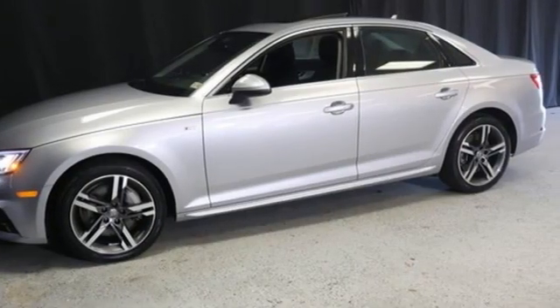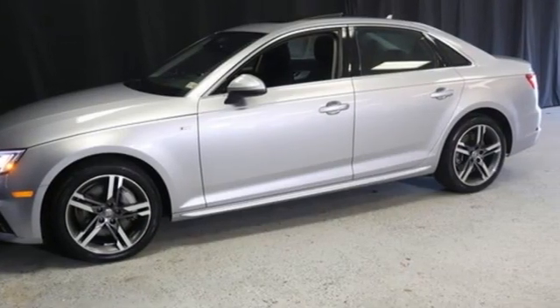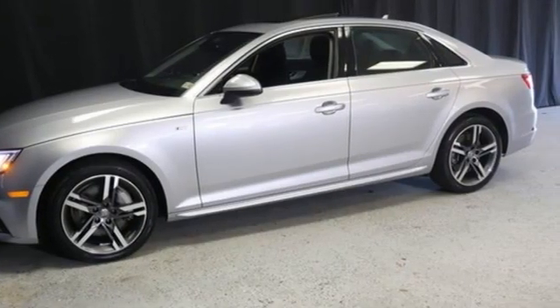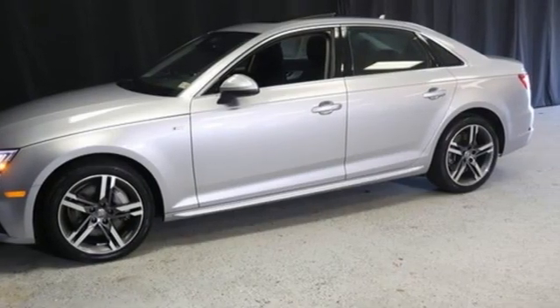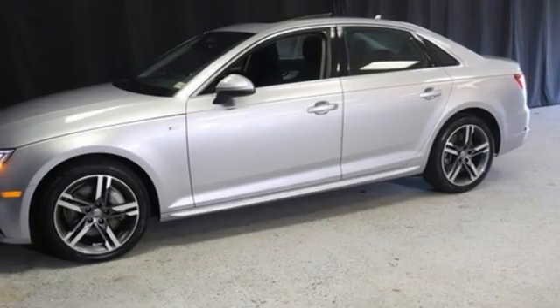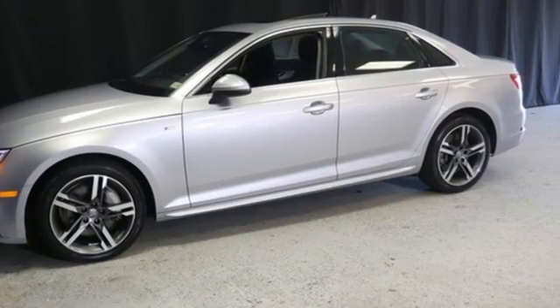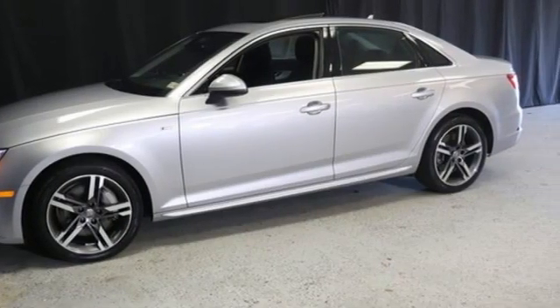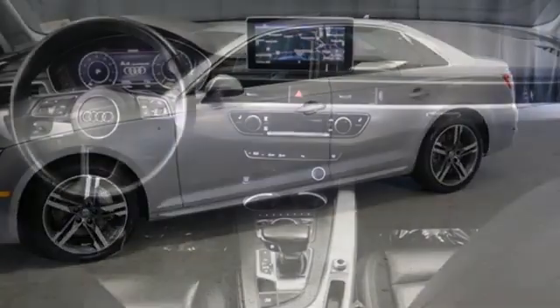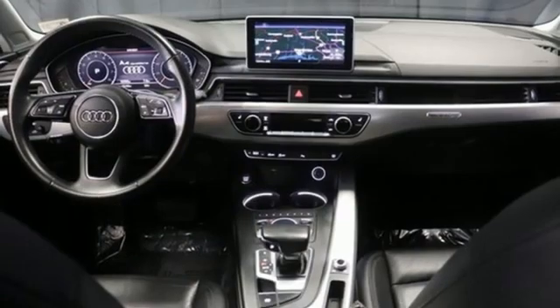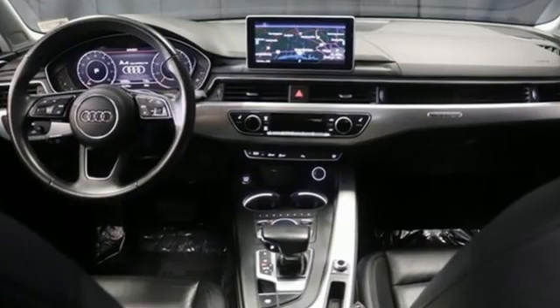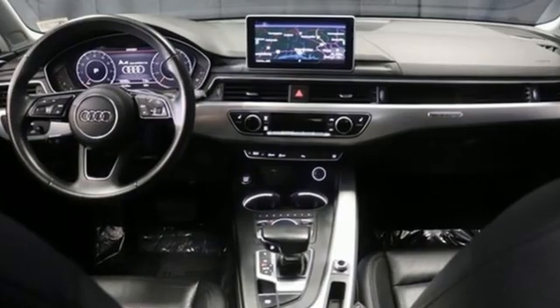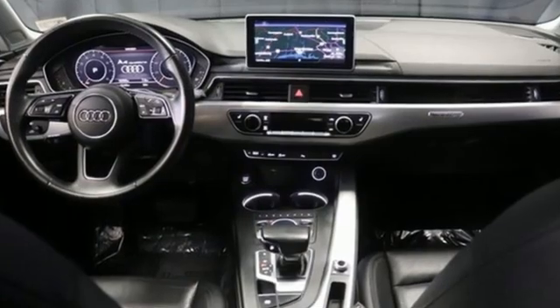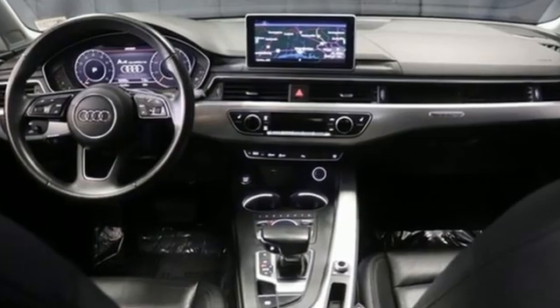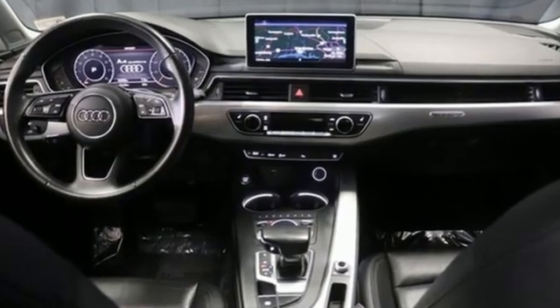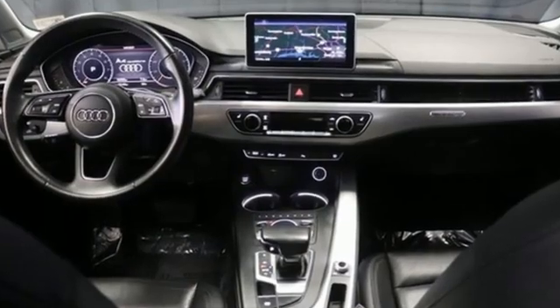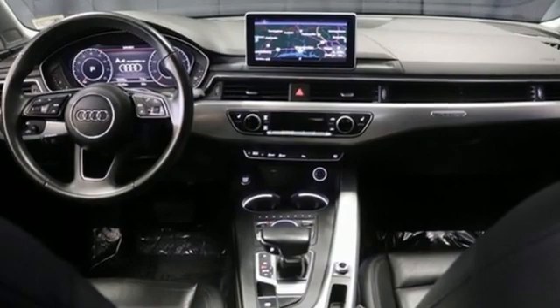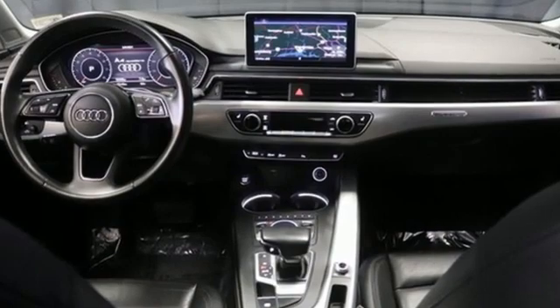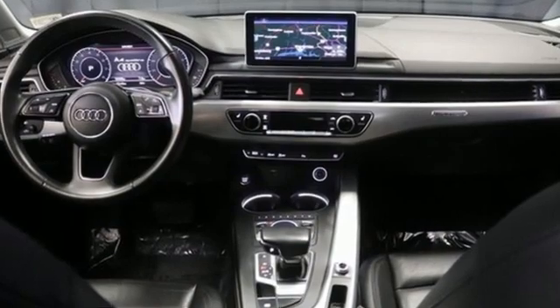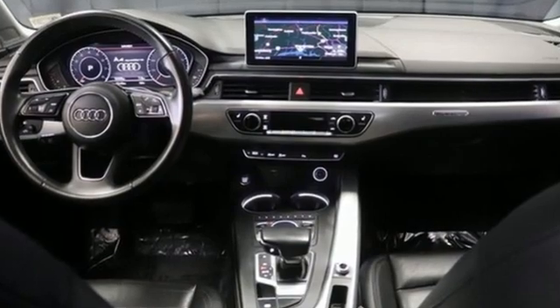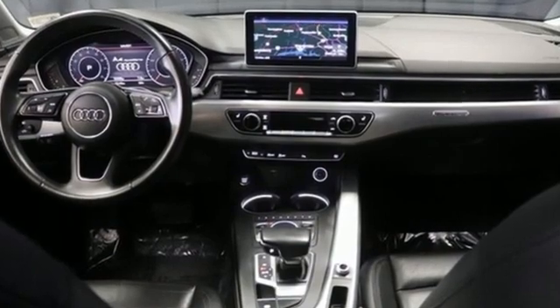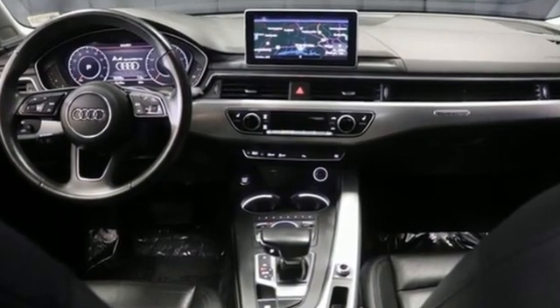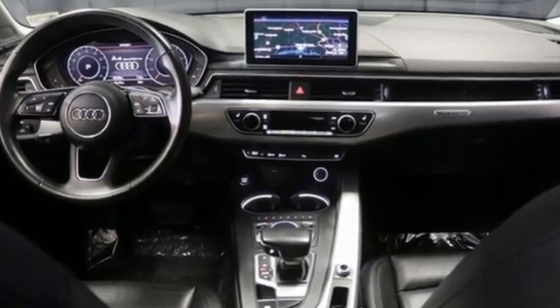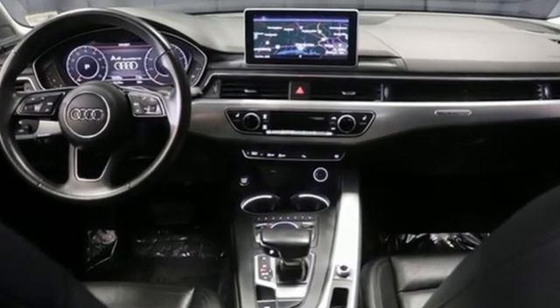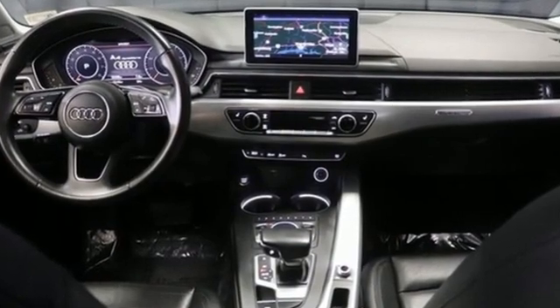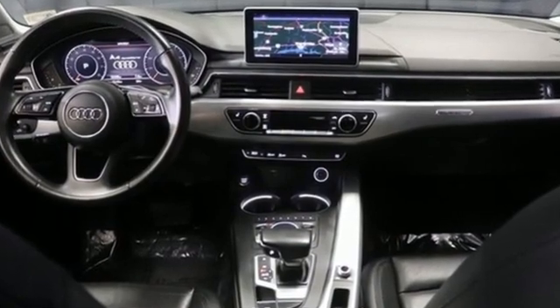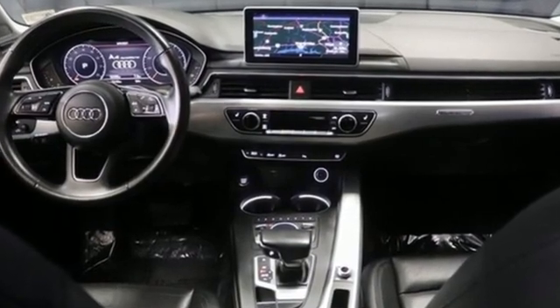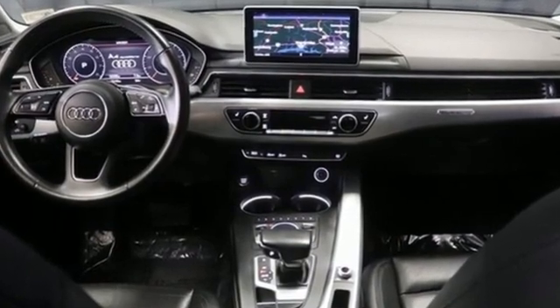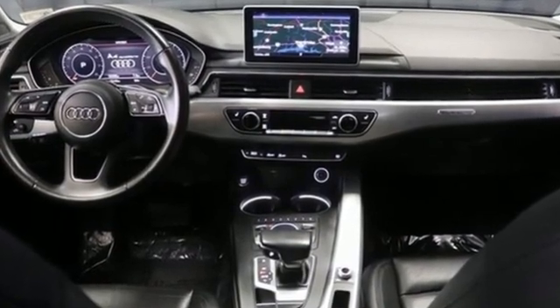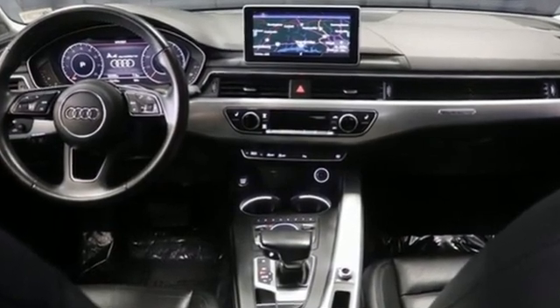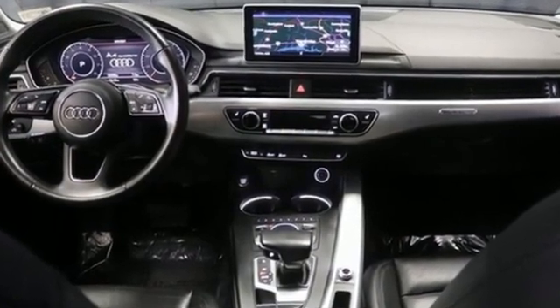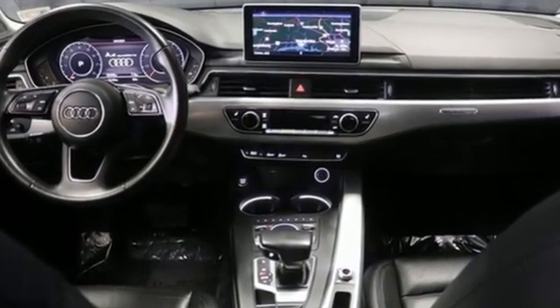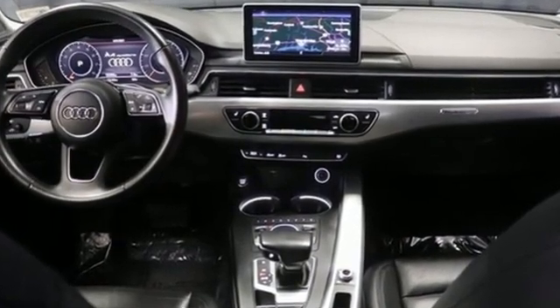Revolutionary engineering, progressive design — Audi. Take it for a test drive today.